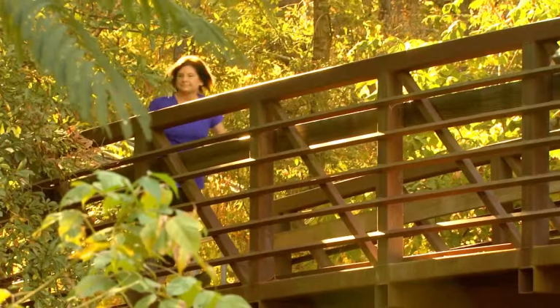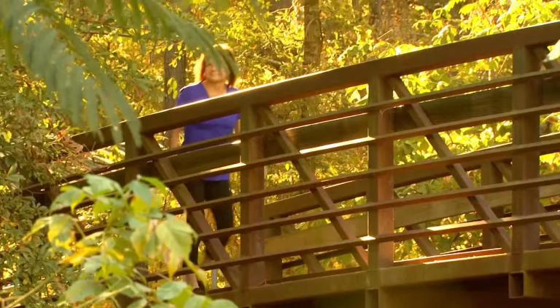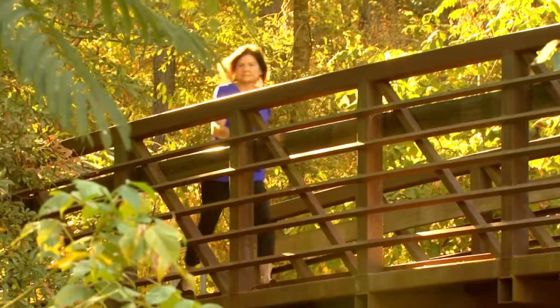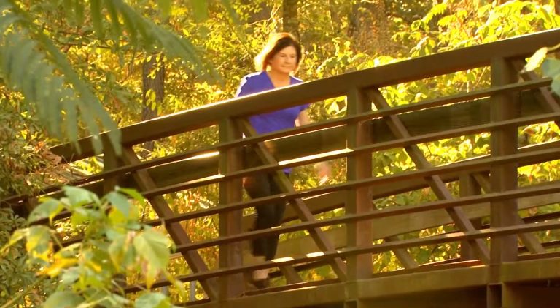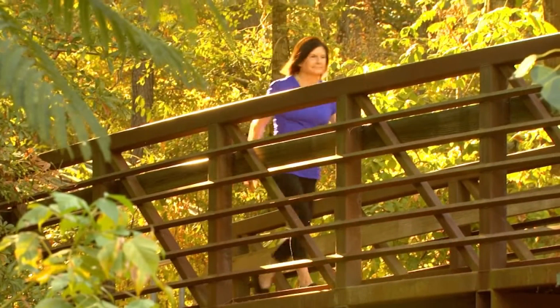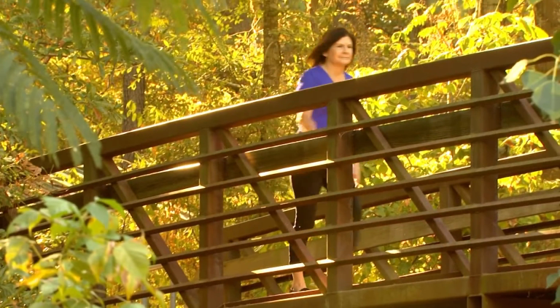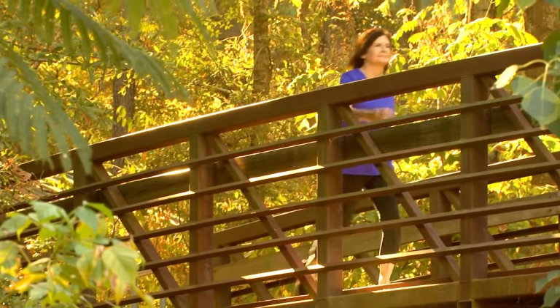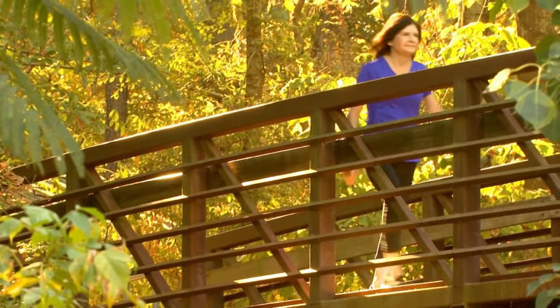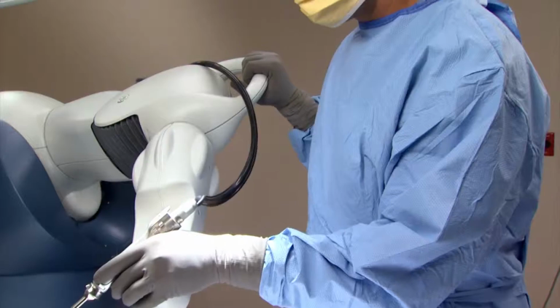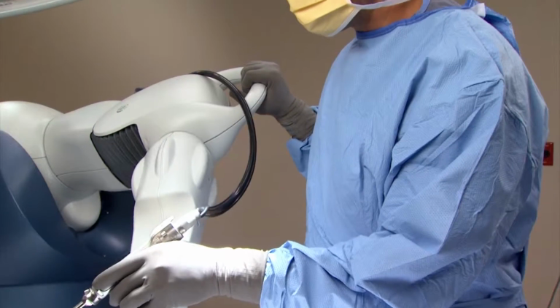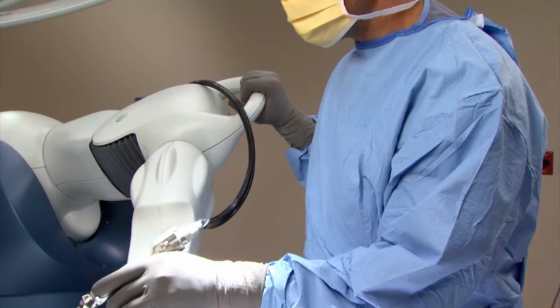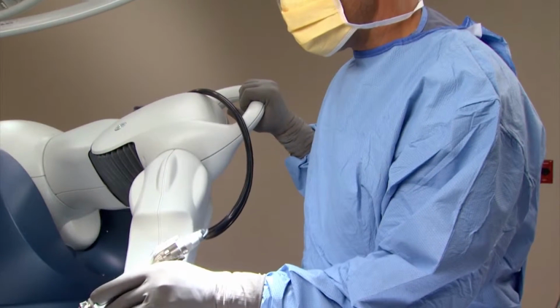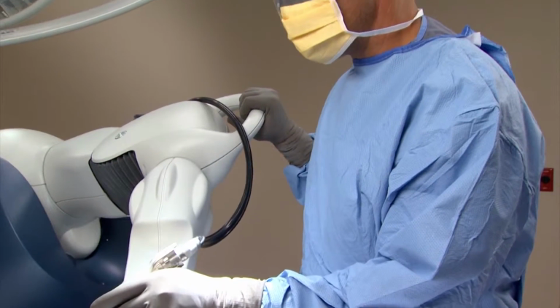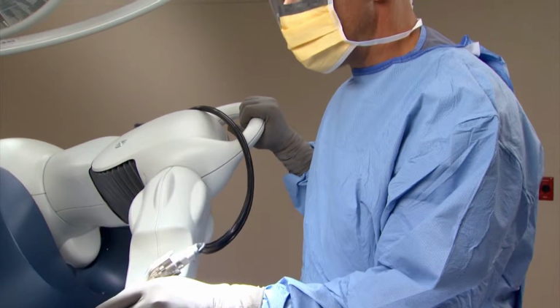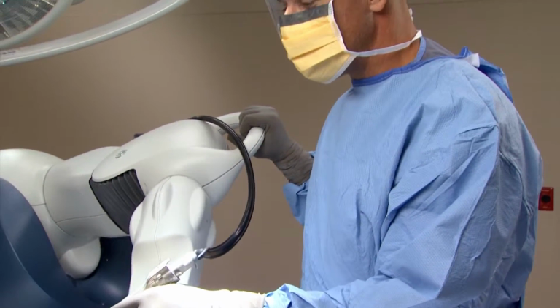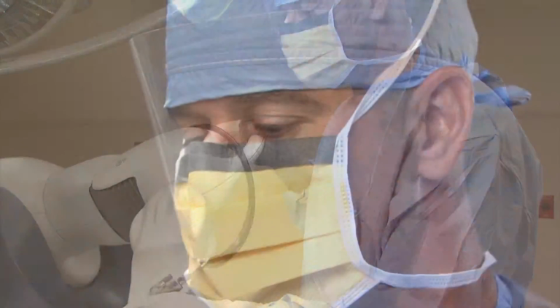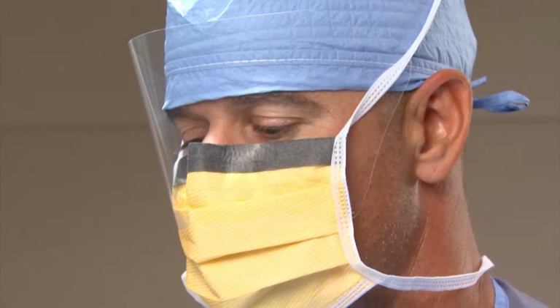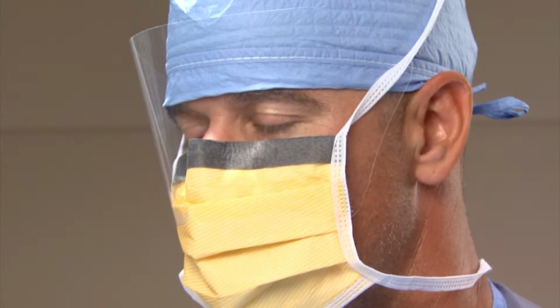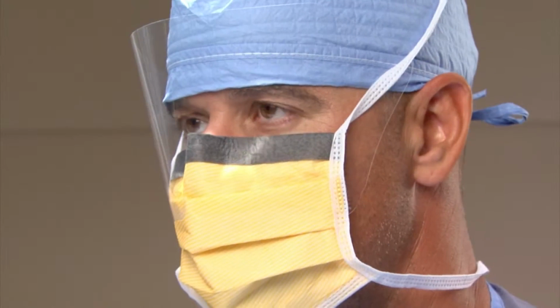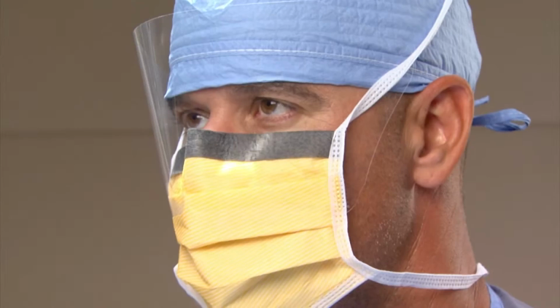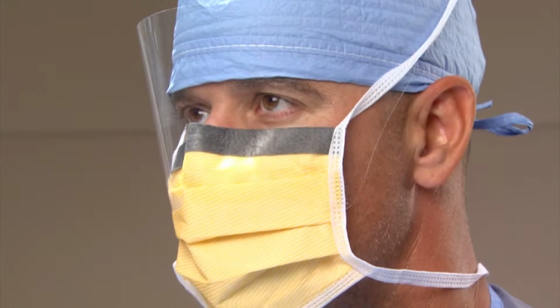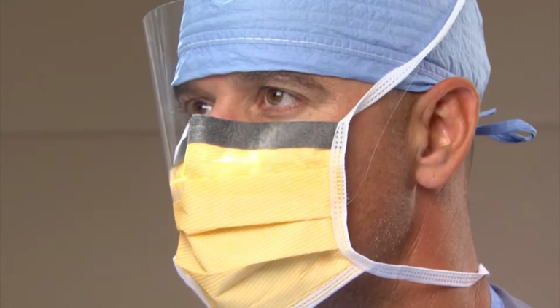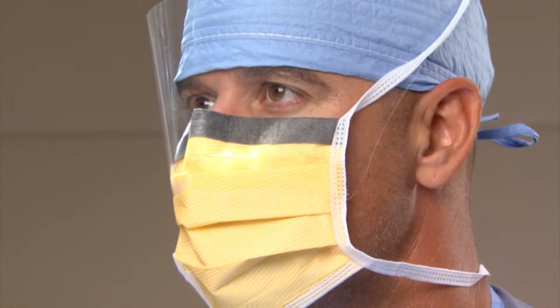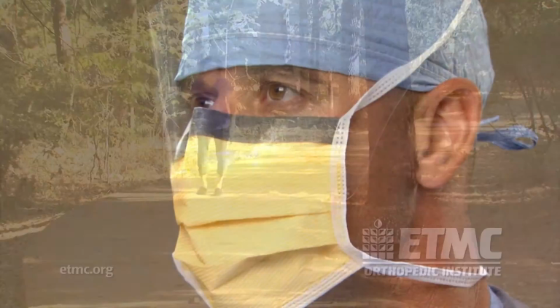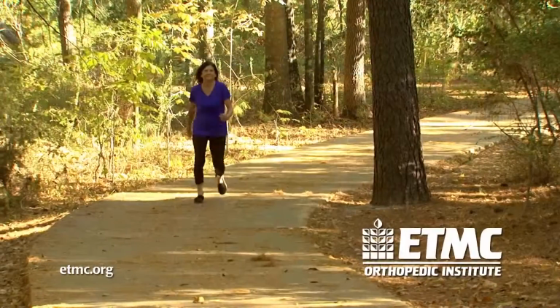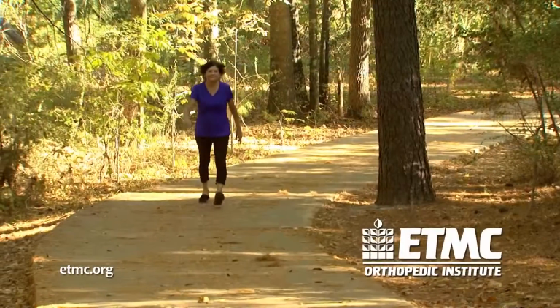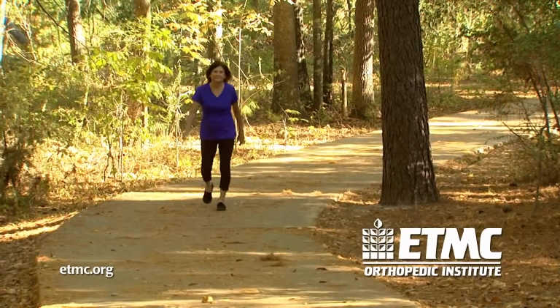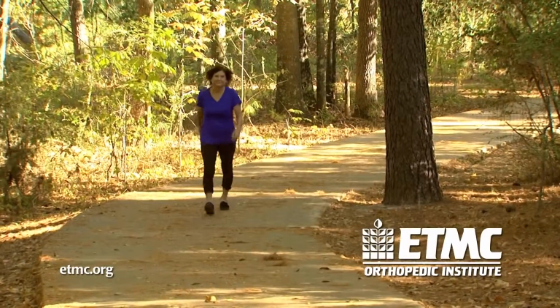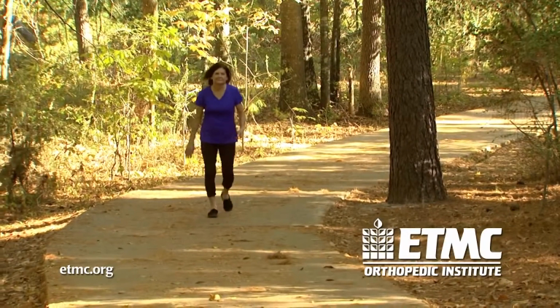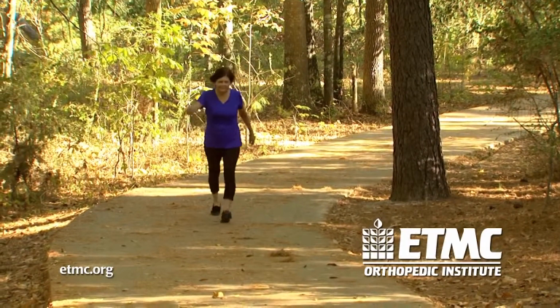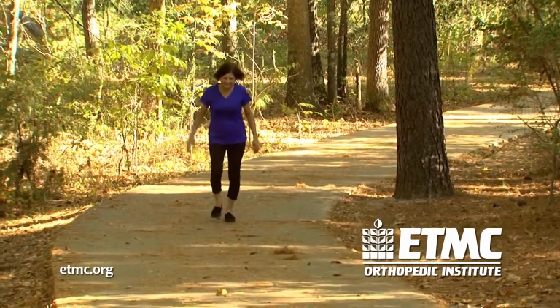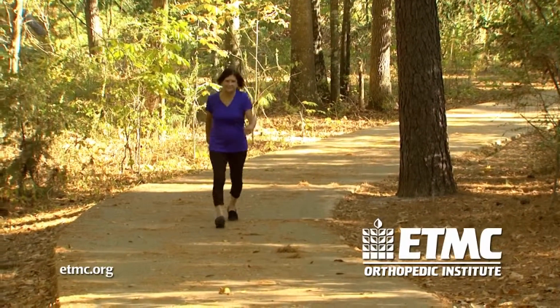I could probably walk a couple miles. MAKO partial knee resurfacing — another way ETMC provides care that revolves around you.